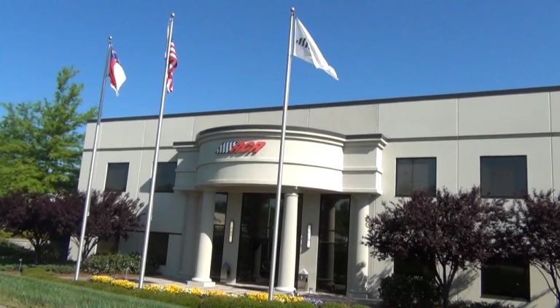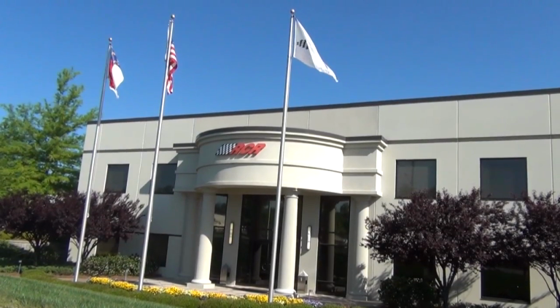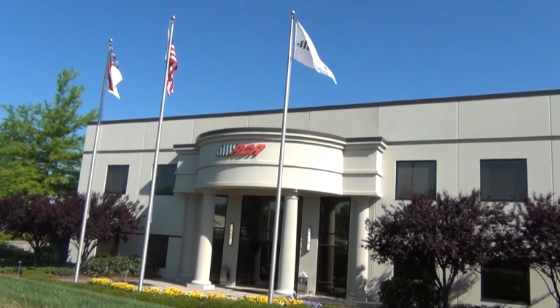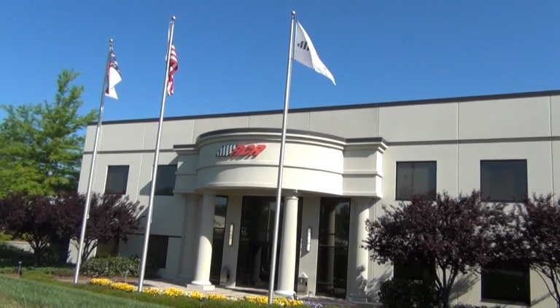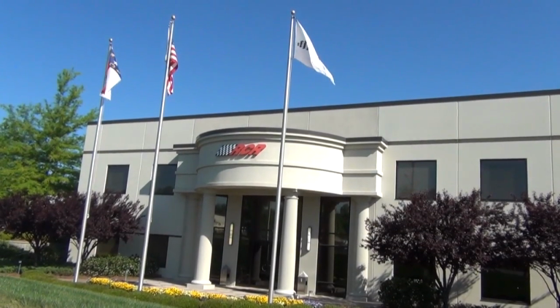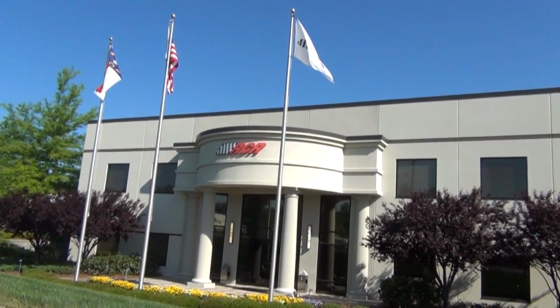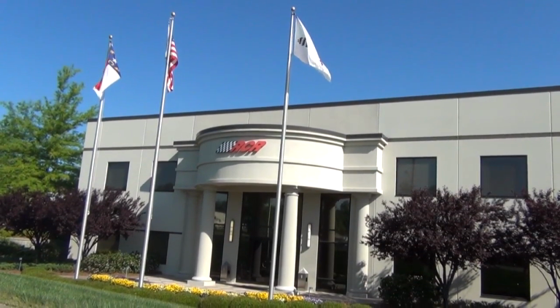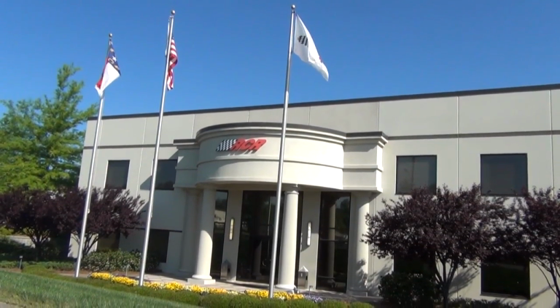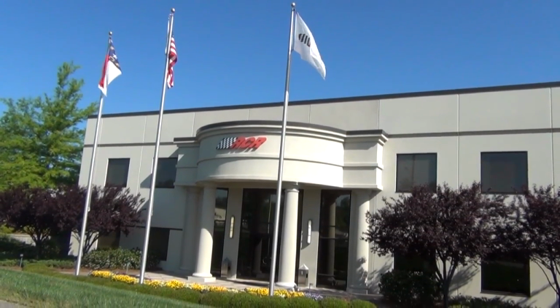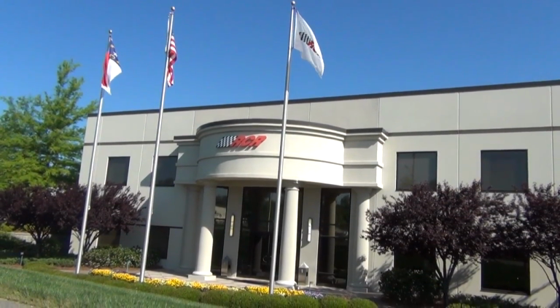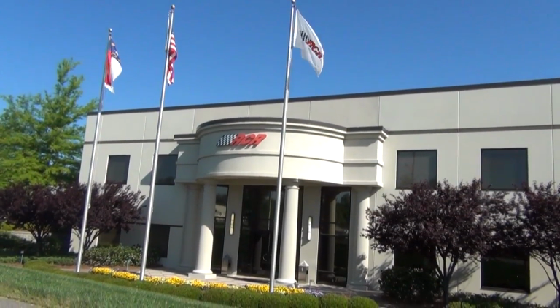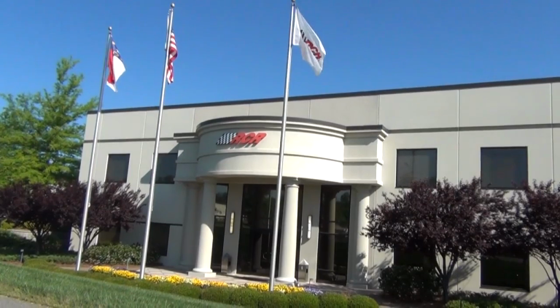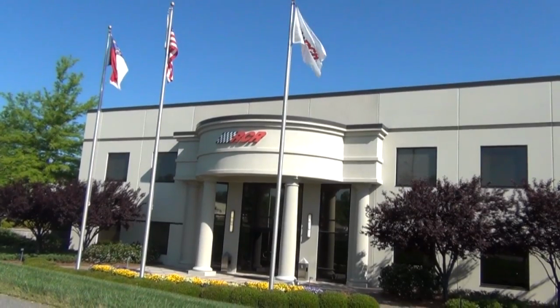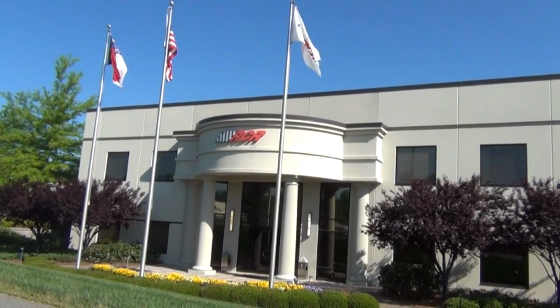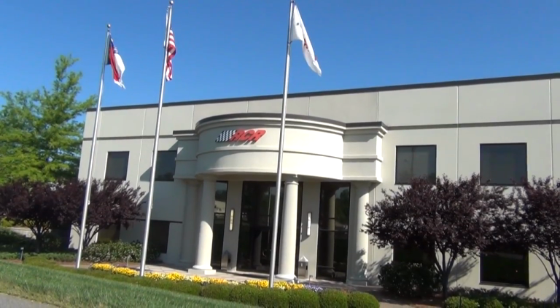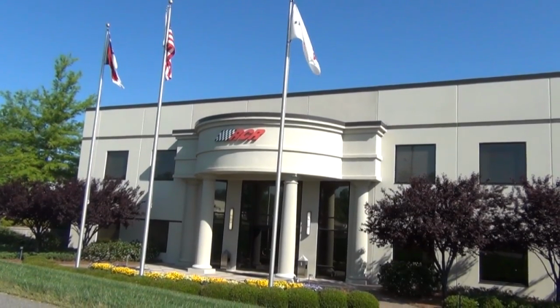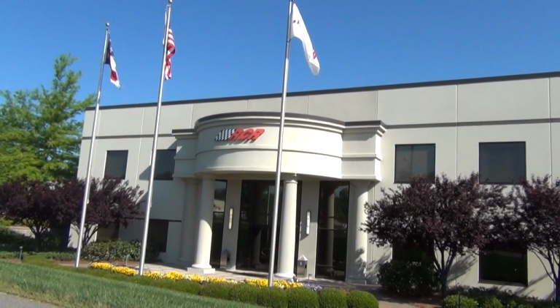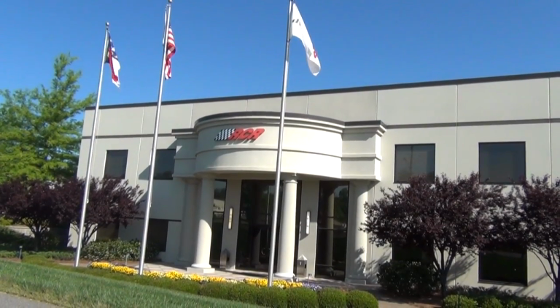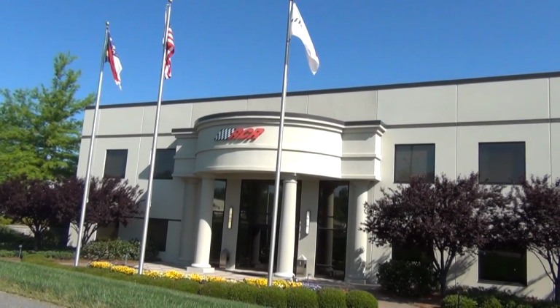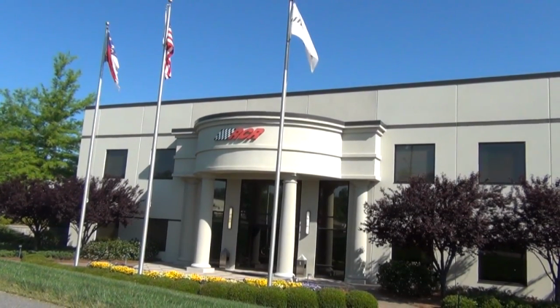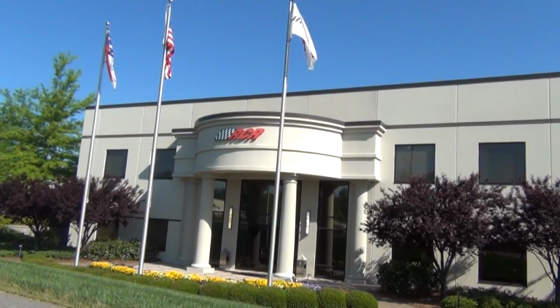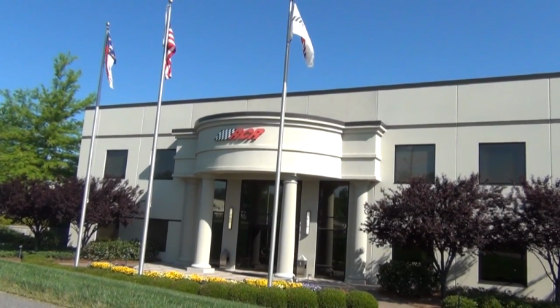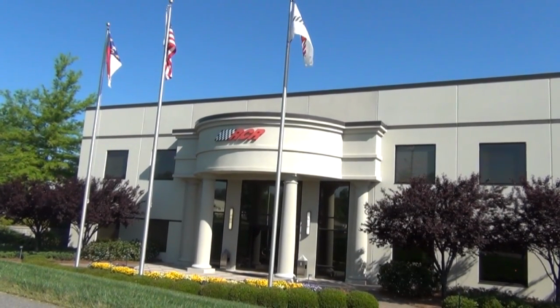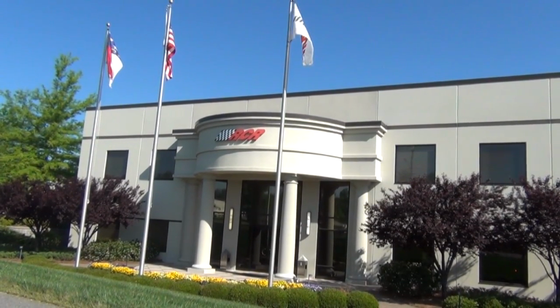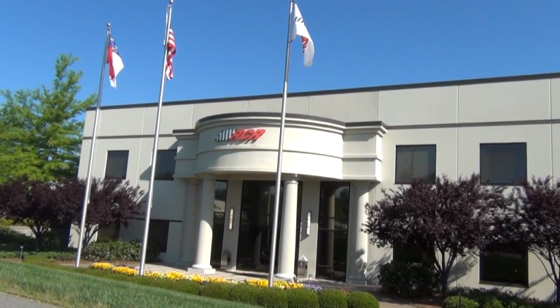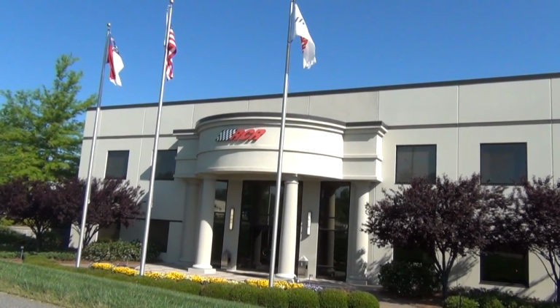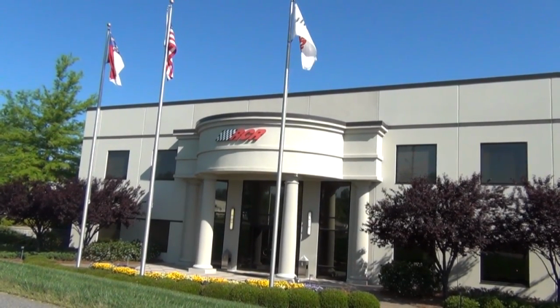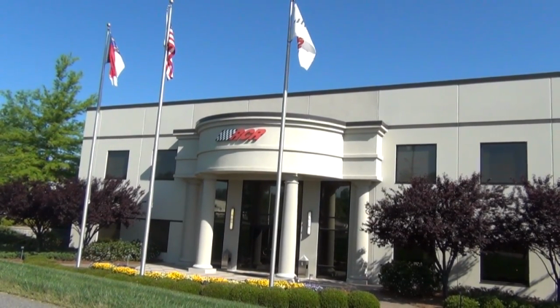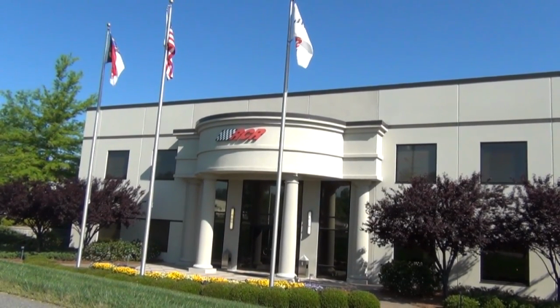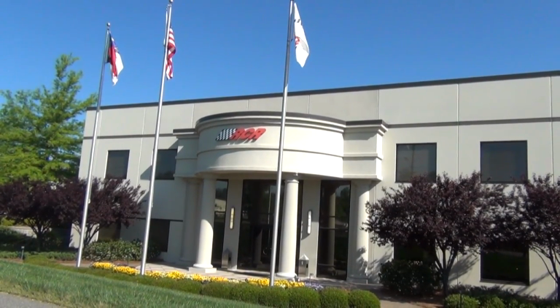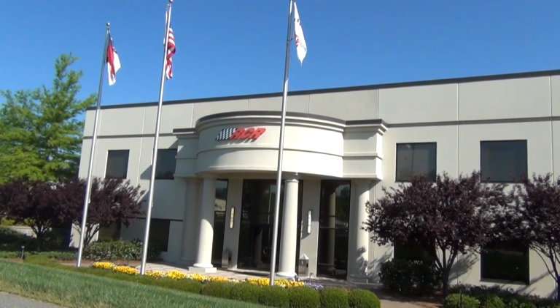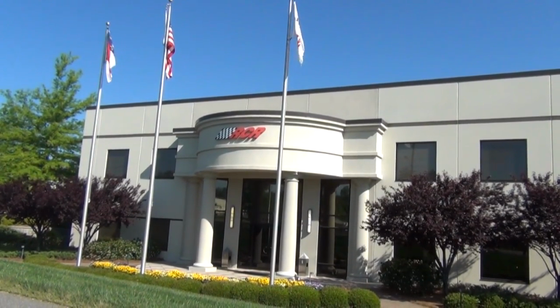We'd like to thank you for taking the online tour of Richard Childress Racing, and we'd like to invite you to make a personal visit.